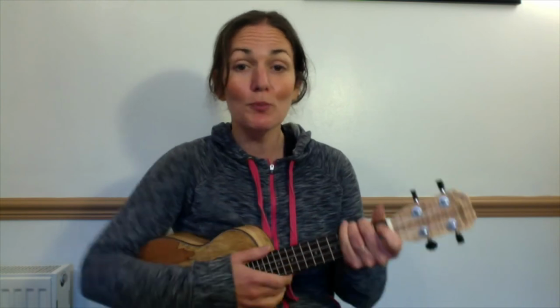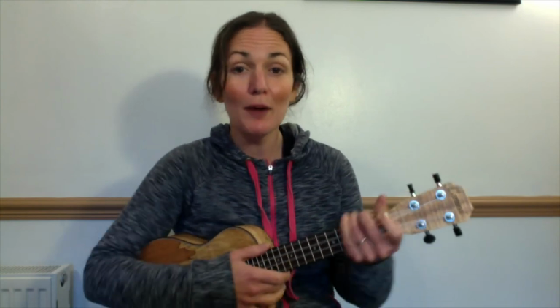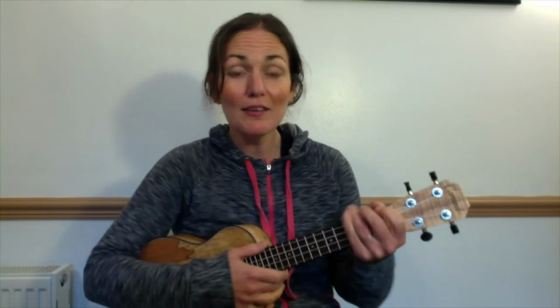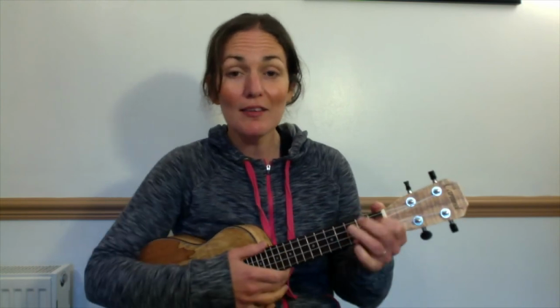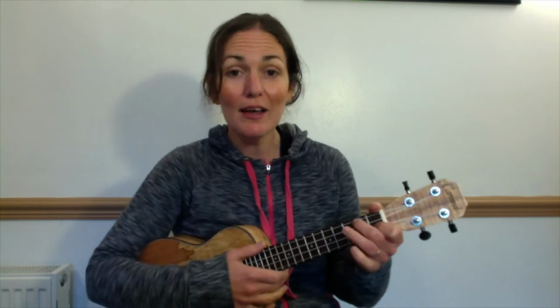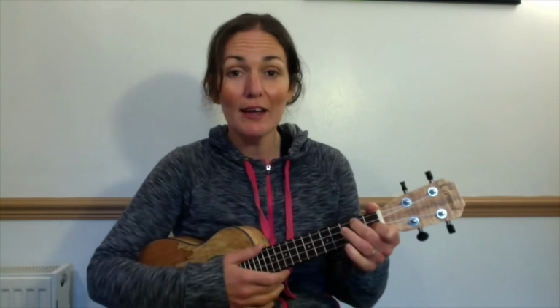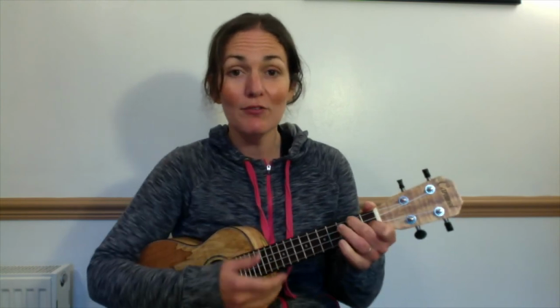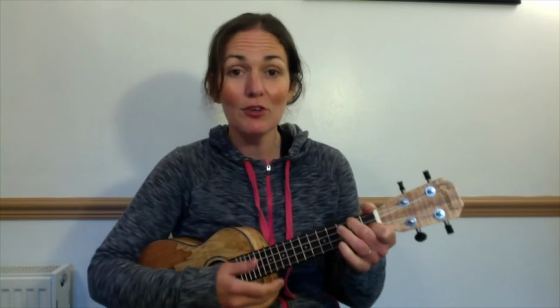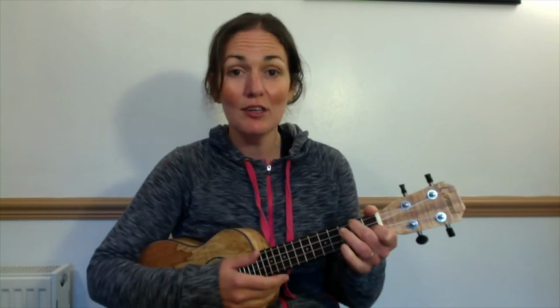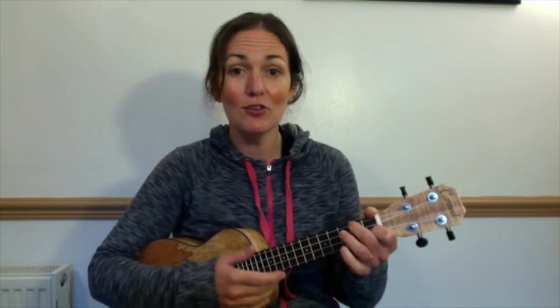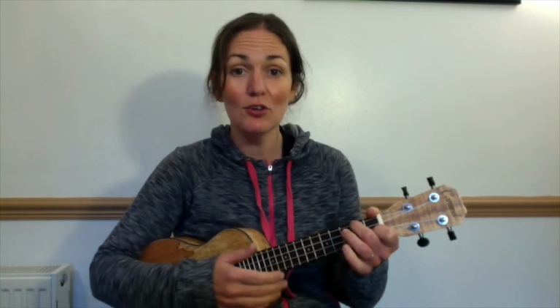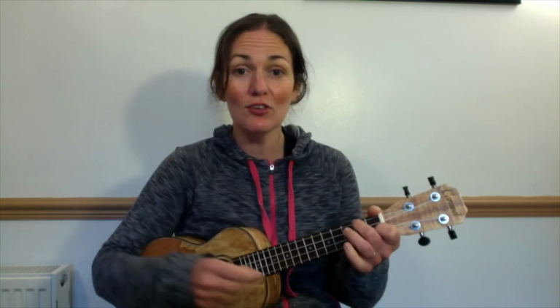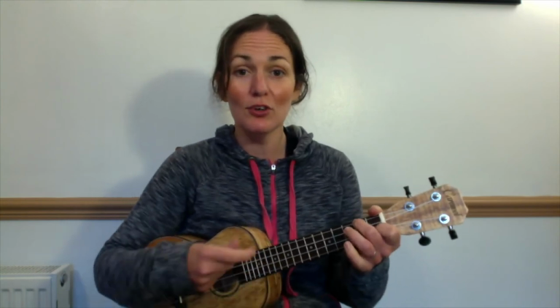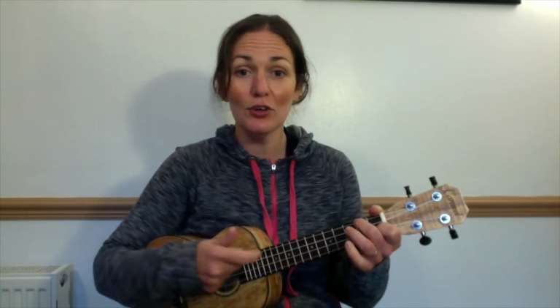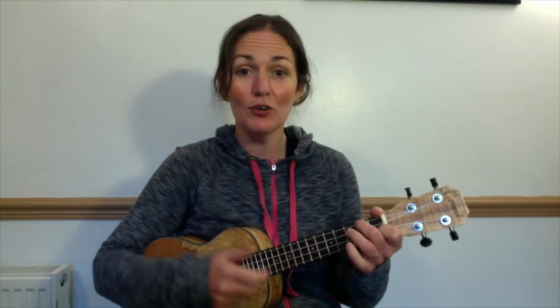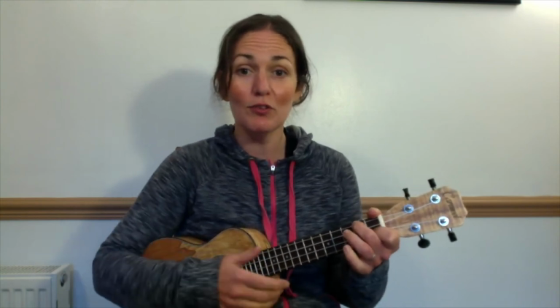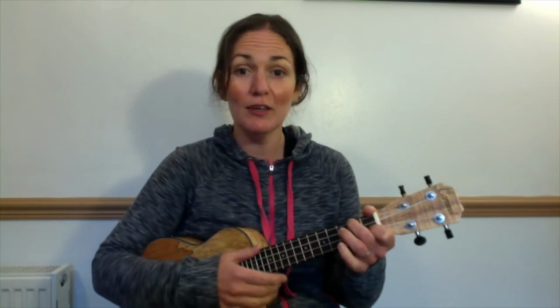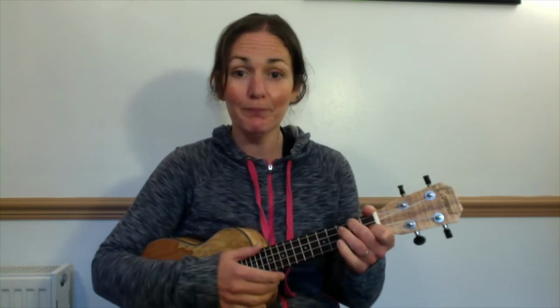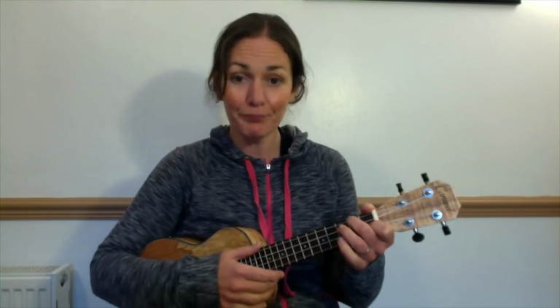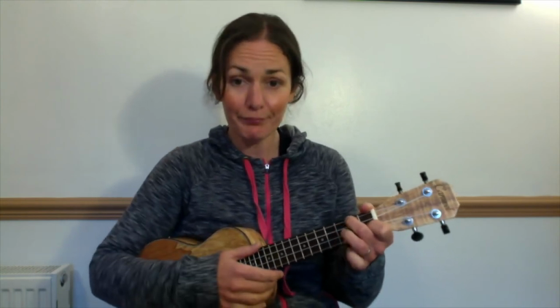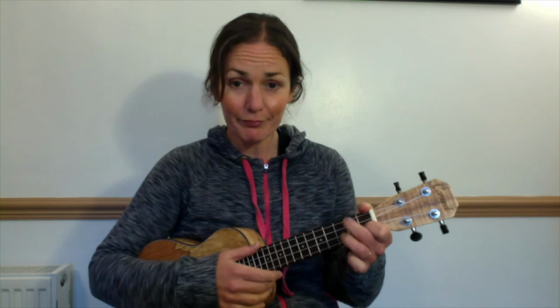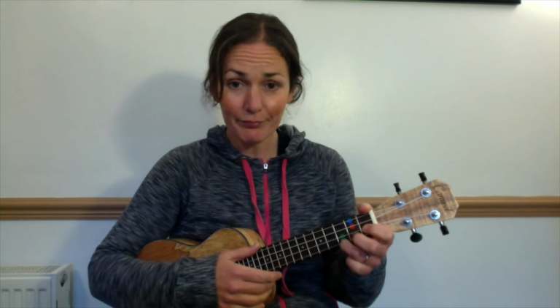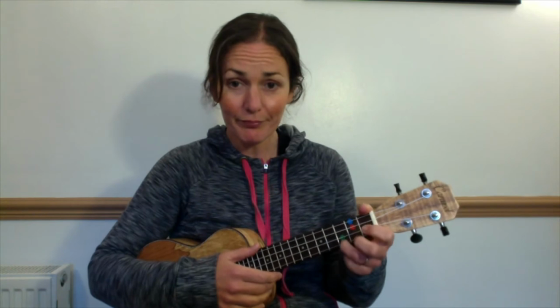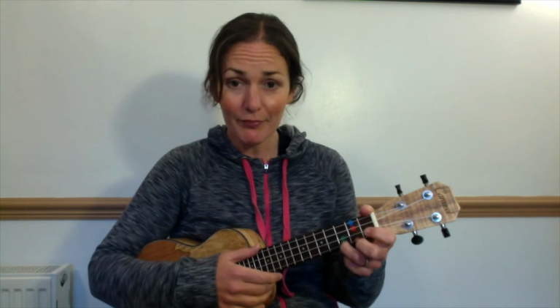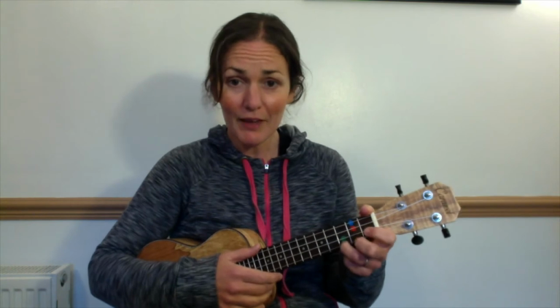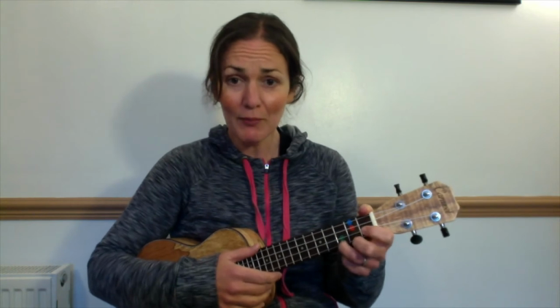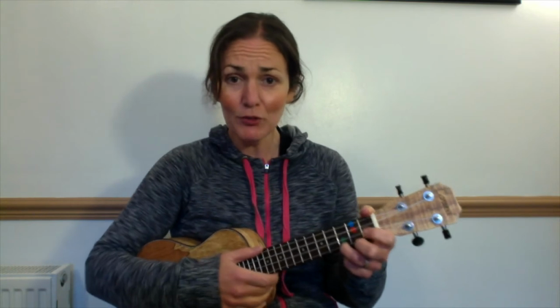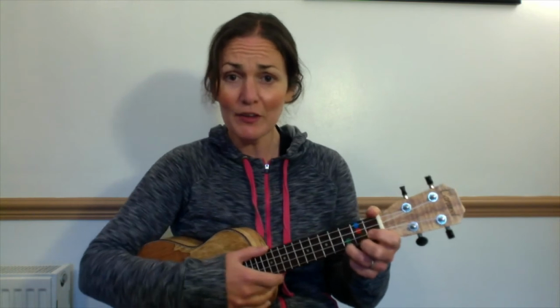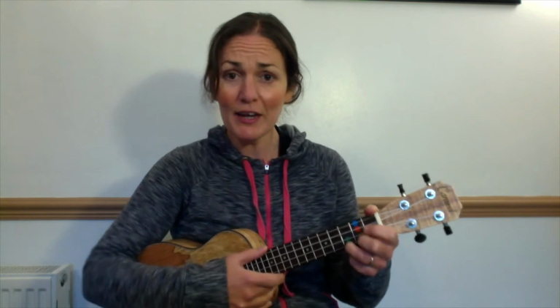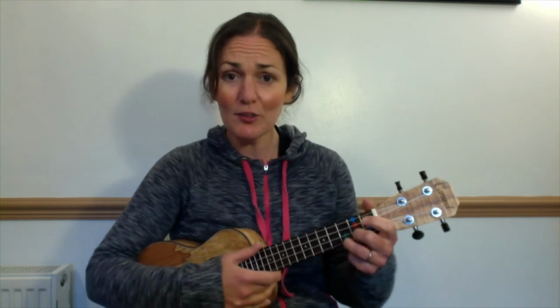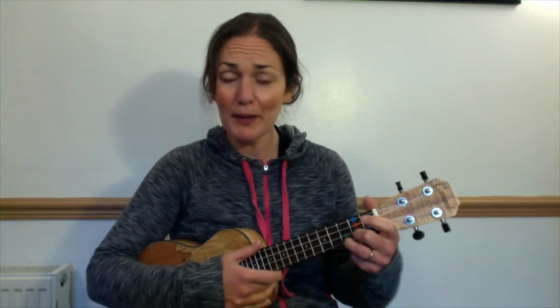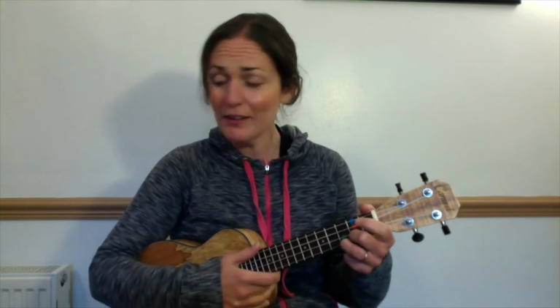Practice that again if you need to, until you're confident. And then we'll do the next bit.